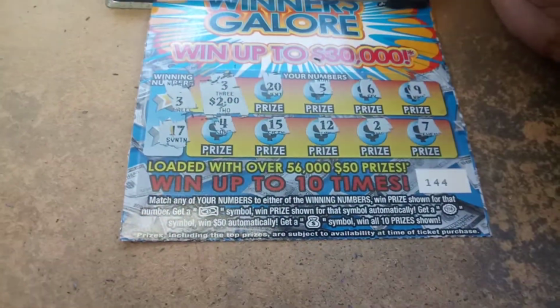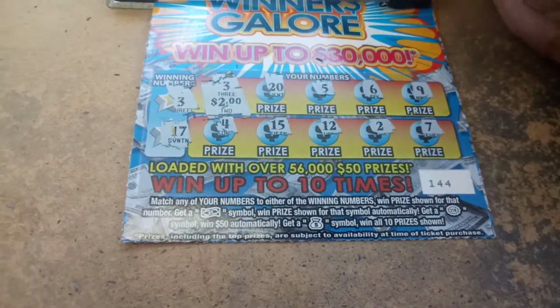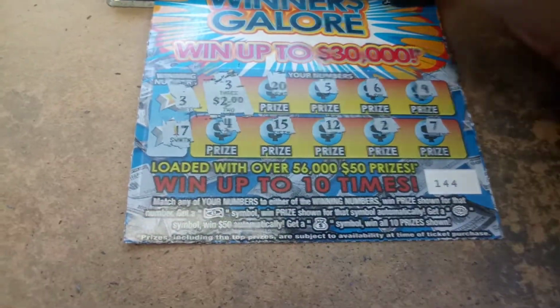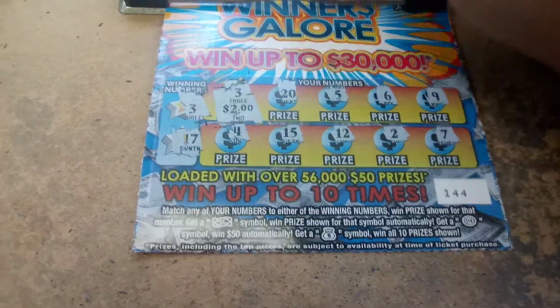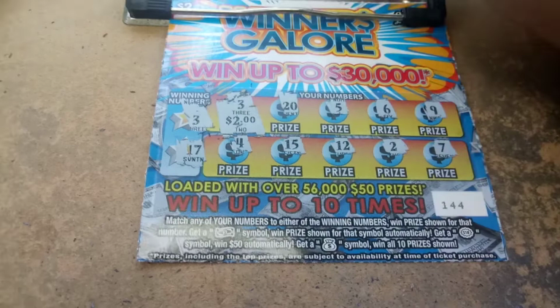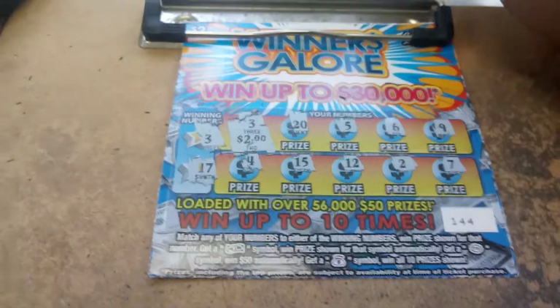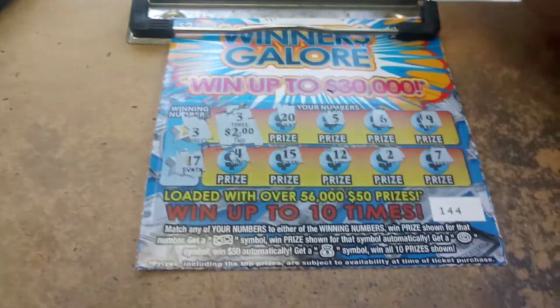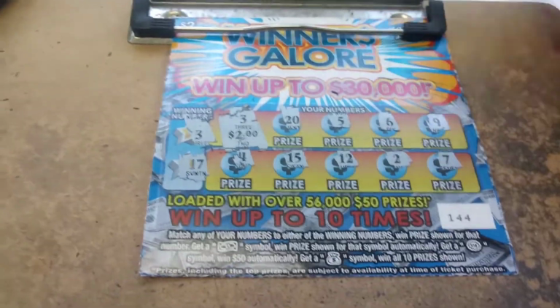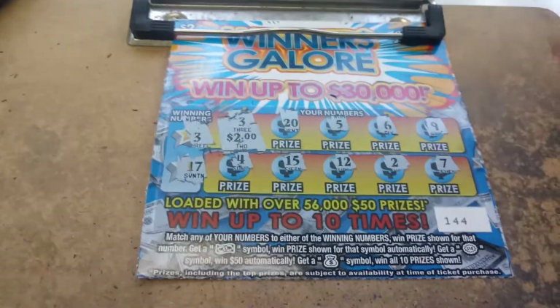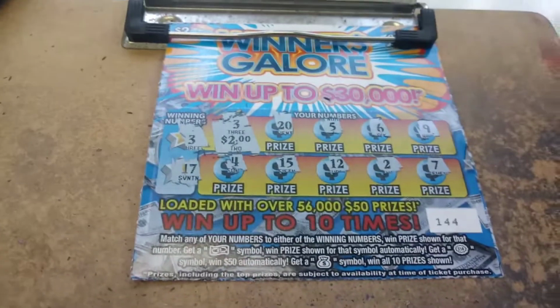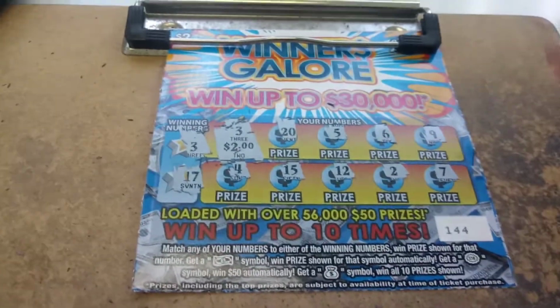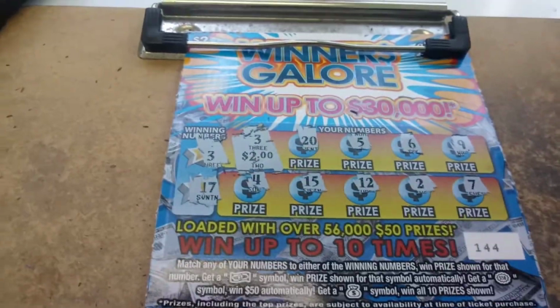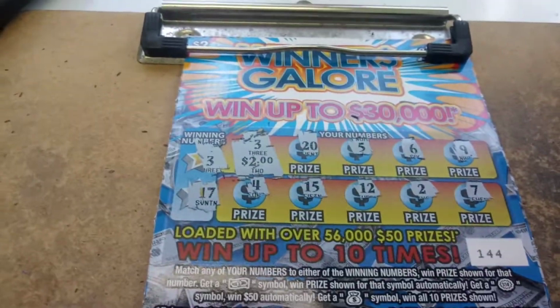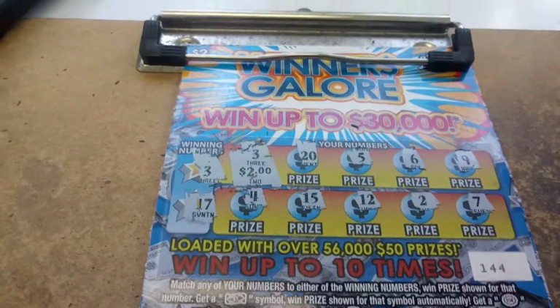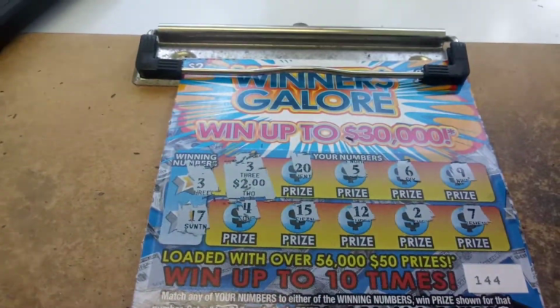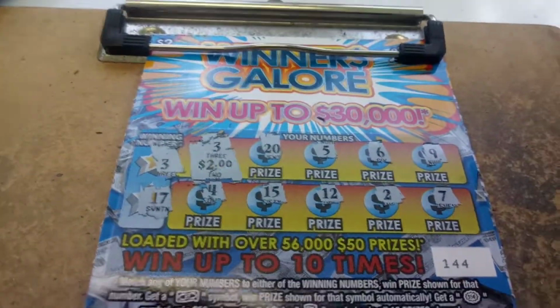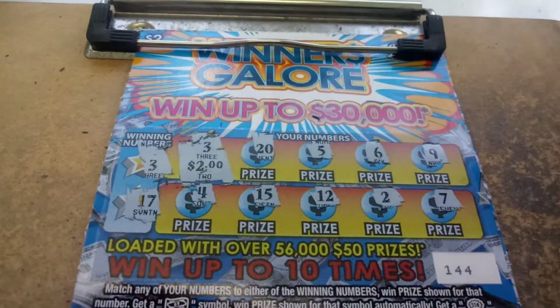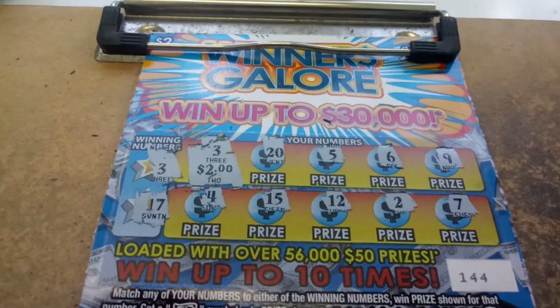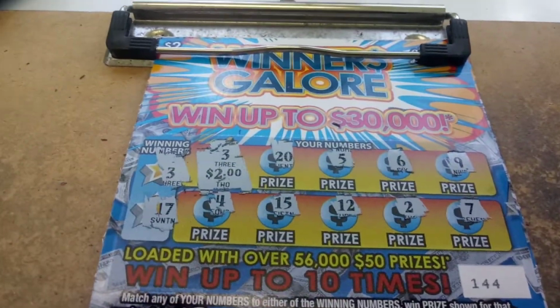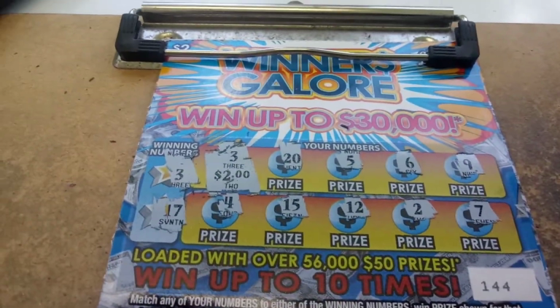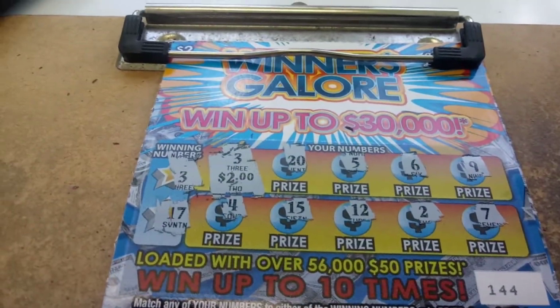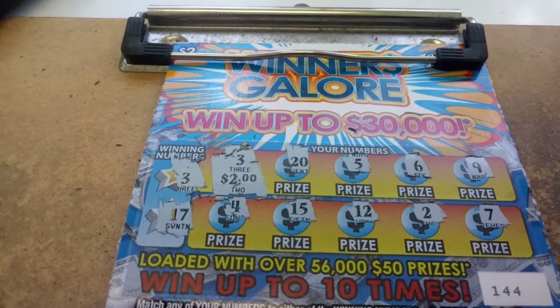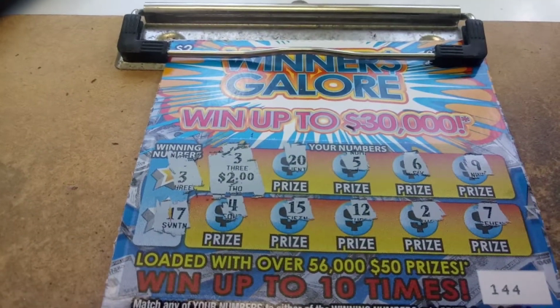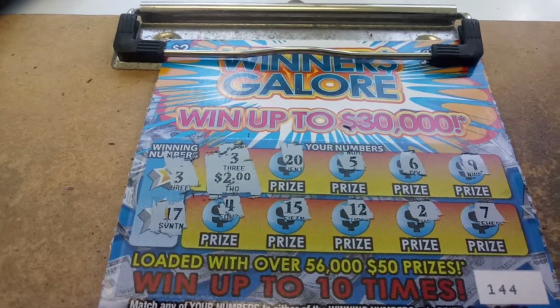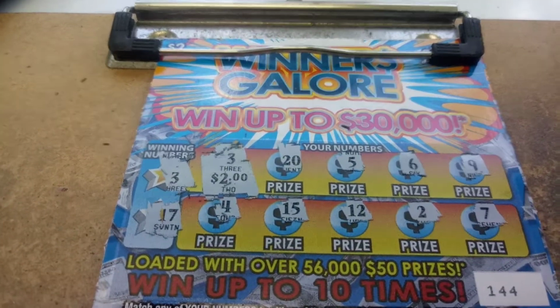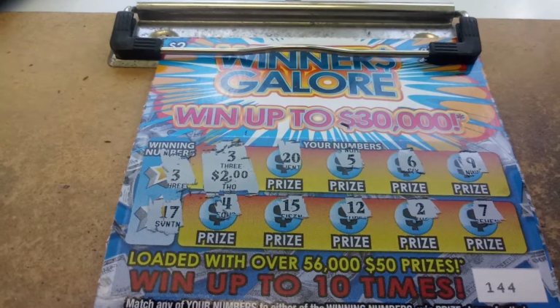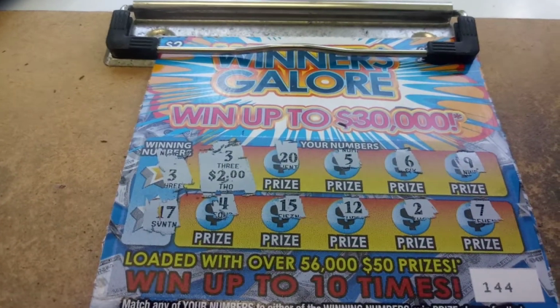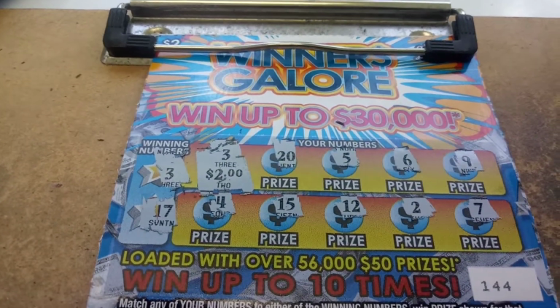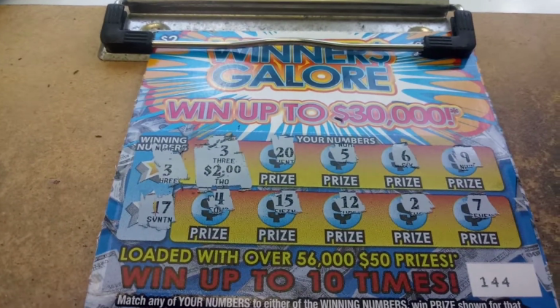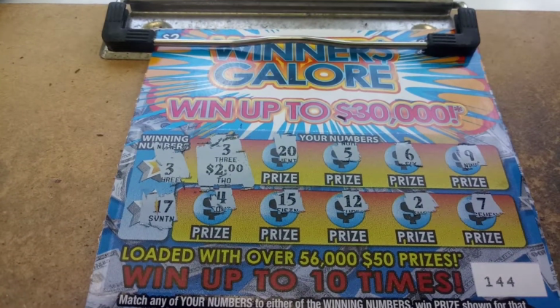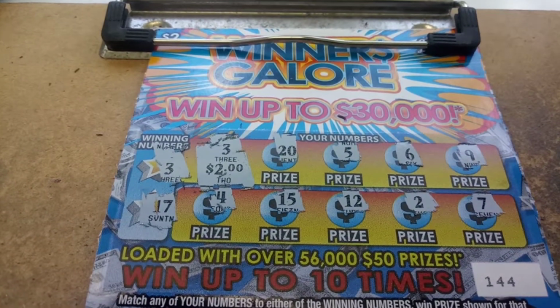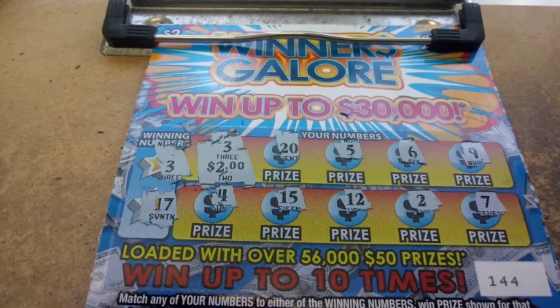All righty, so we got back $4 out of $10. This is the brand new Winners Galore from the Florida Lottery. Later.